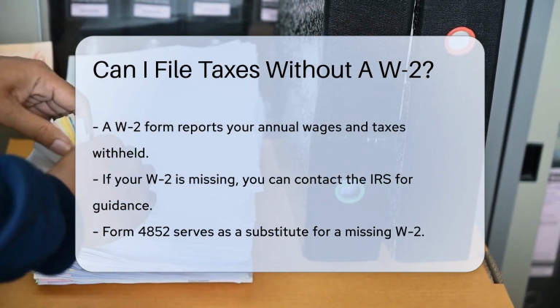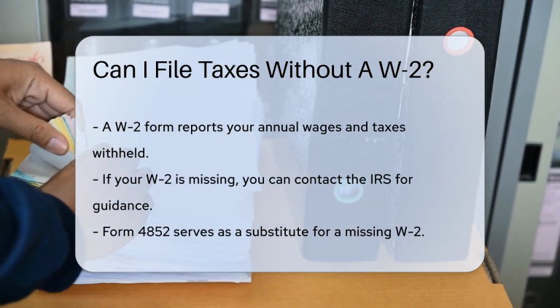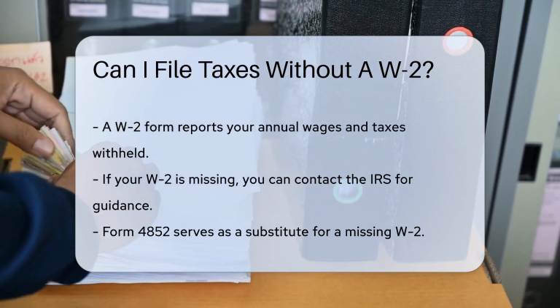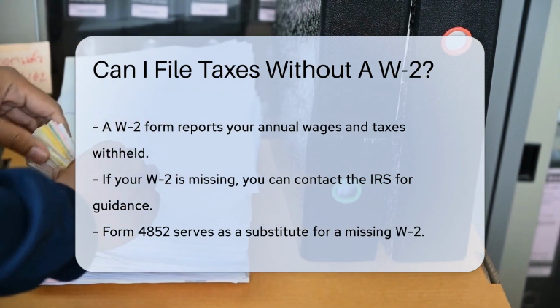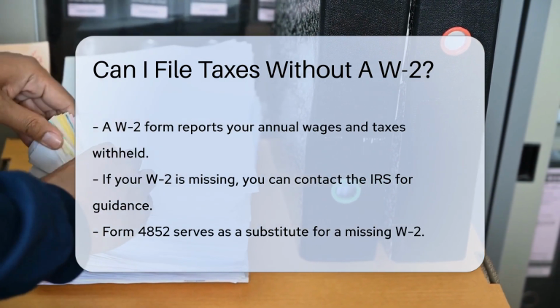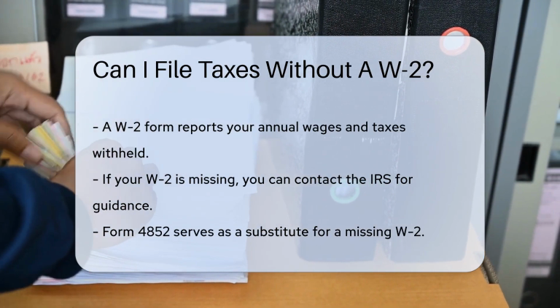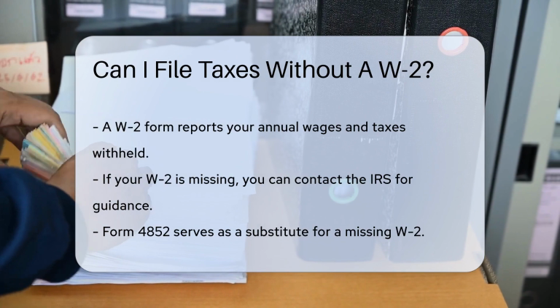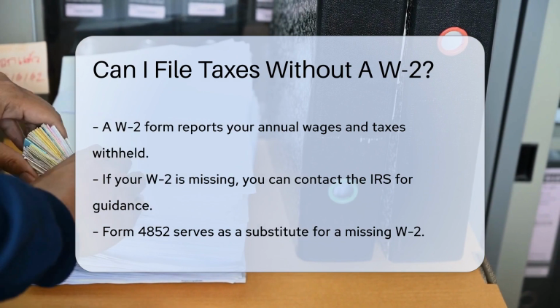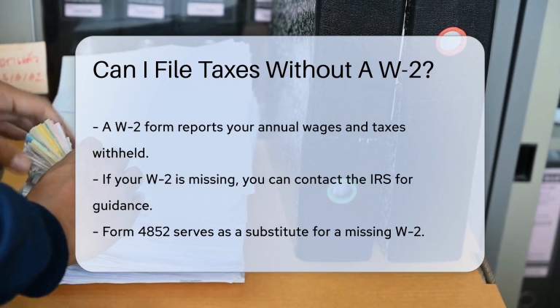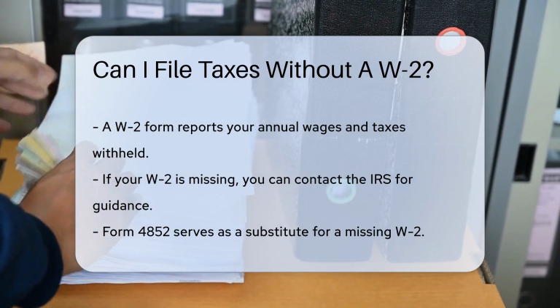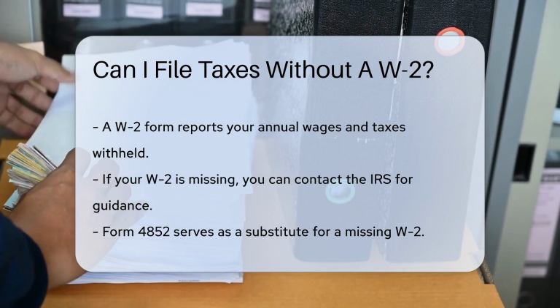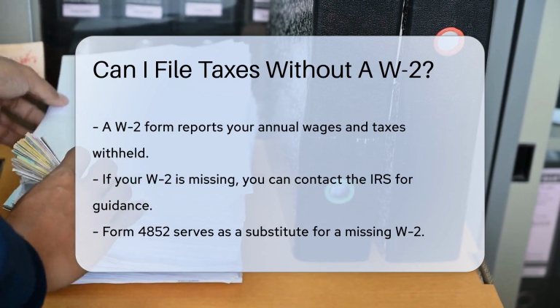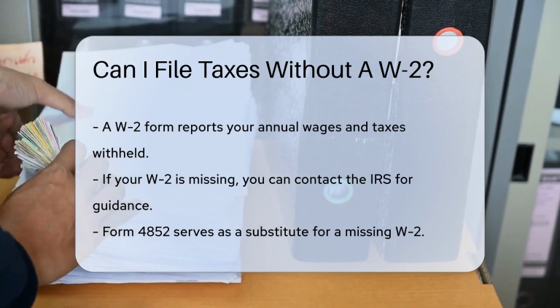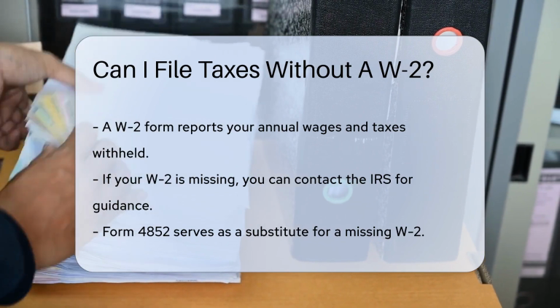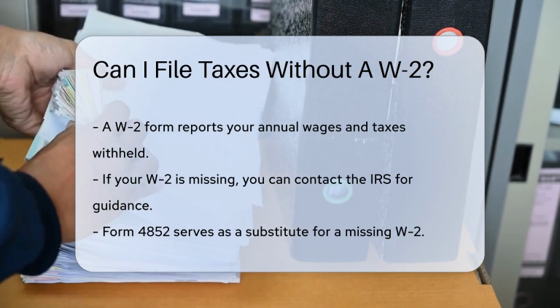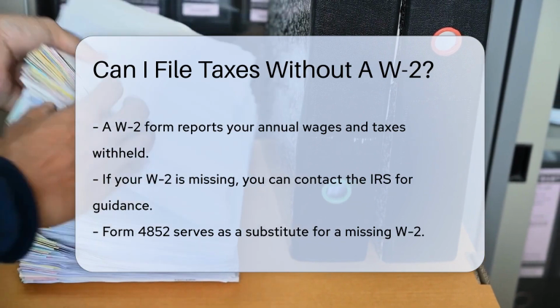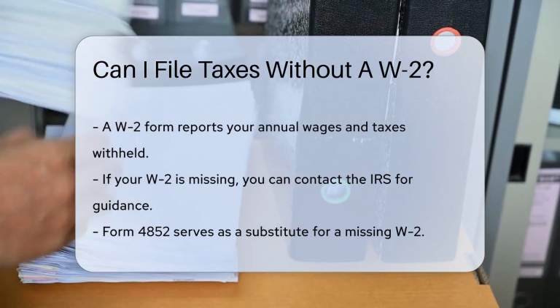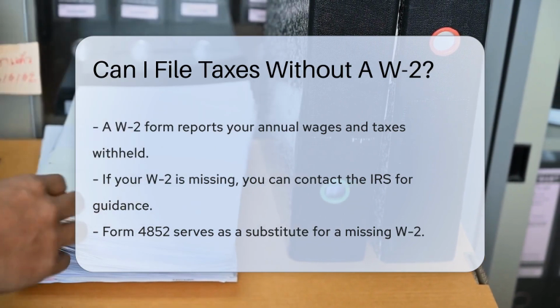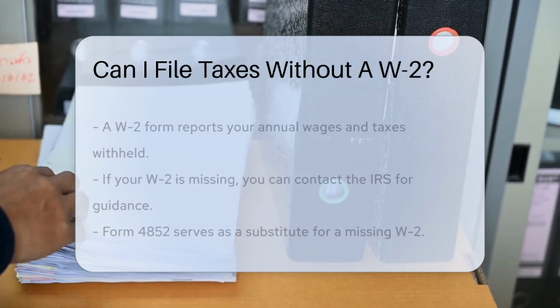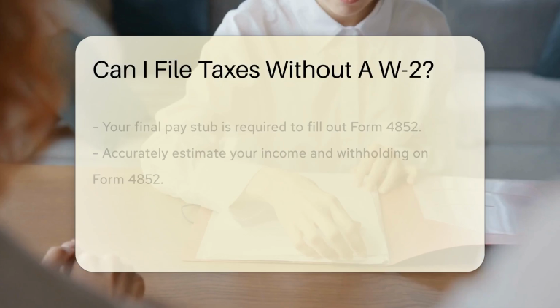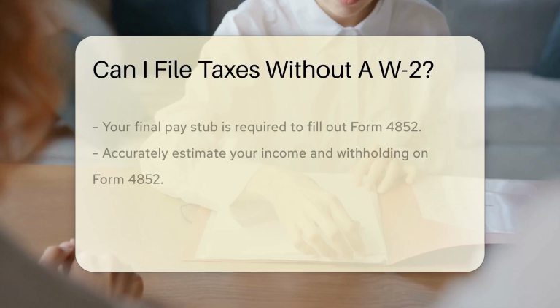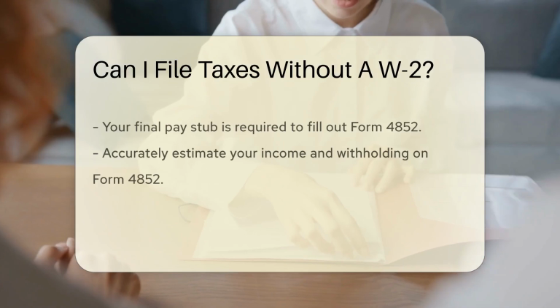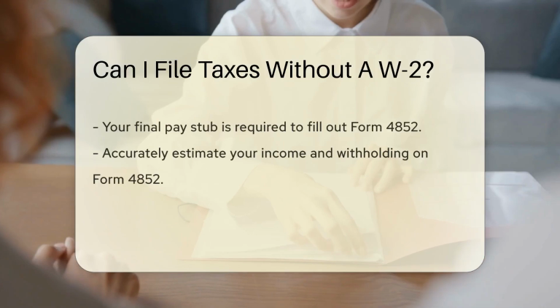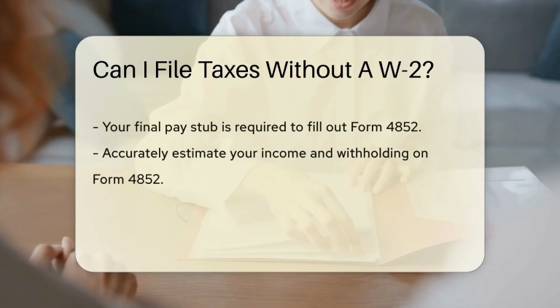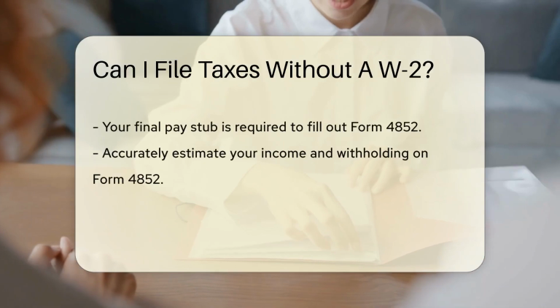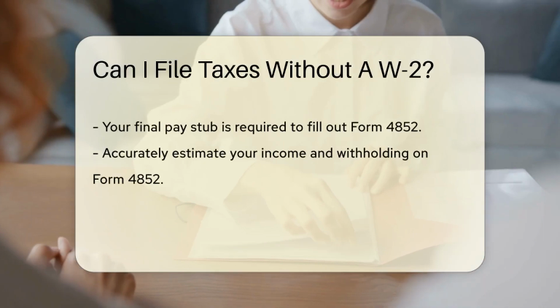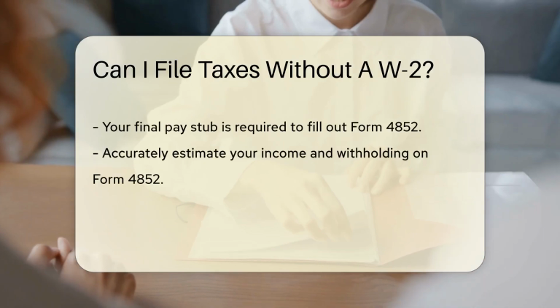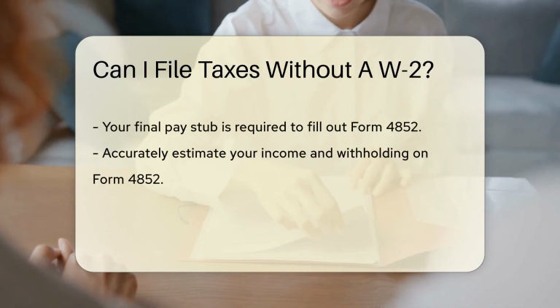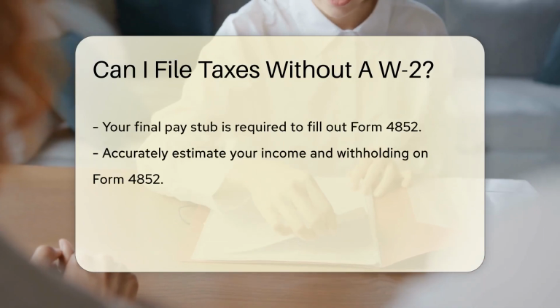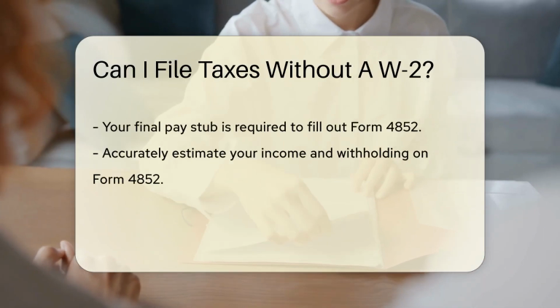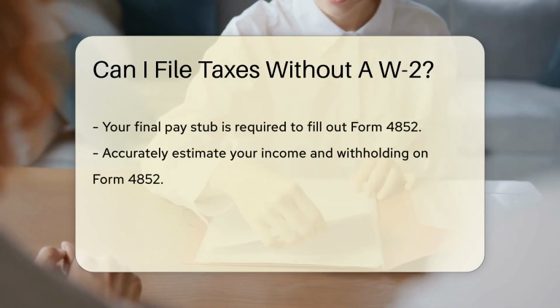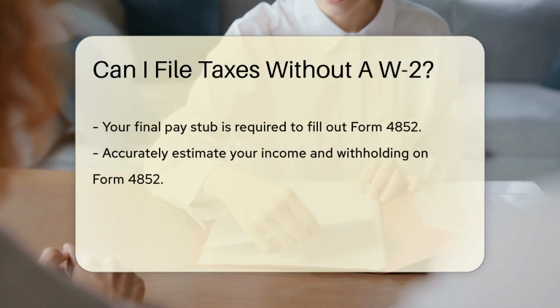The IRS has a hotline for this very predicament. Call them up — they'll guide you through the steps to take.